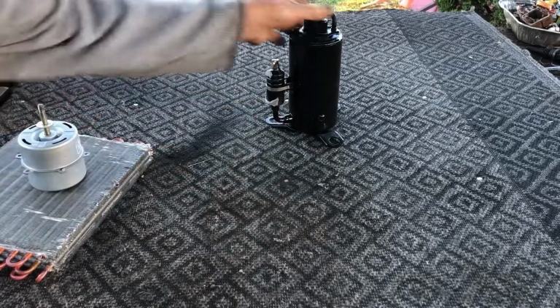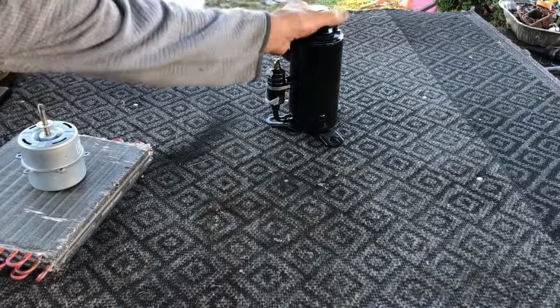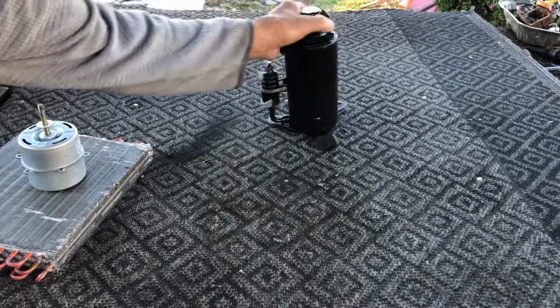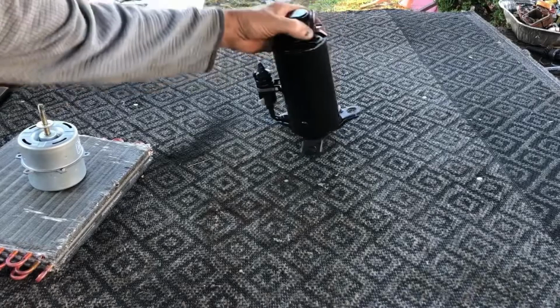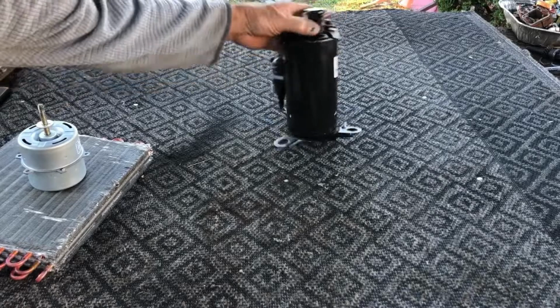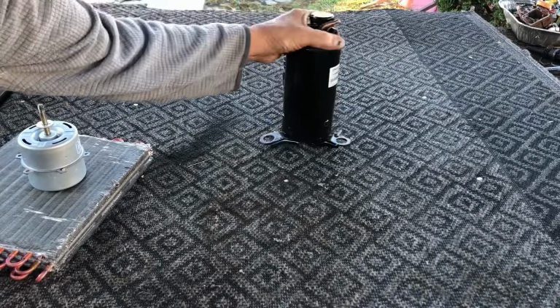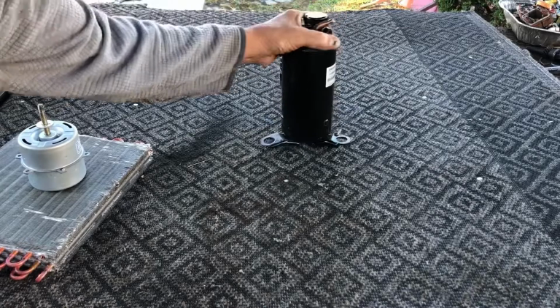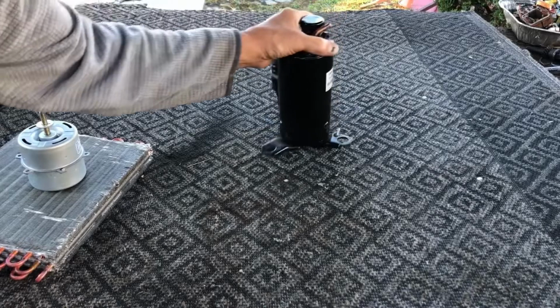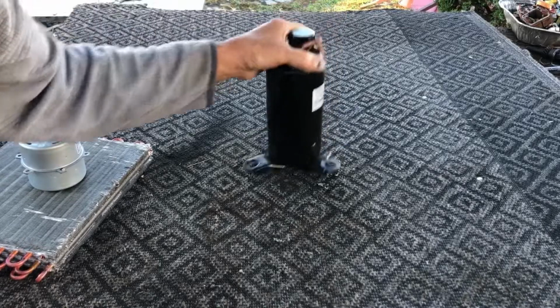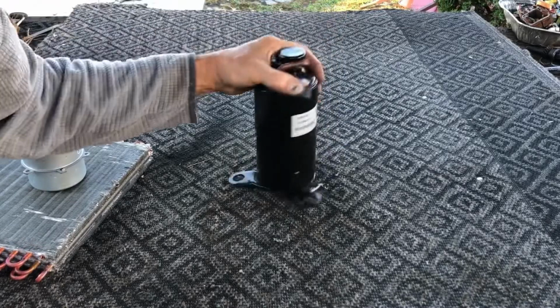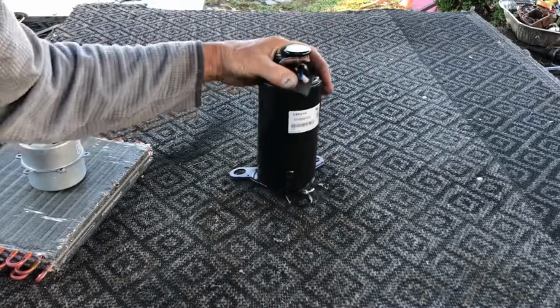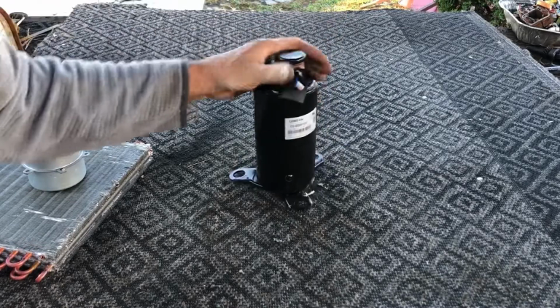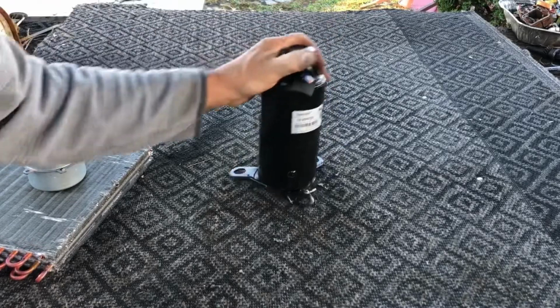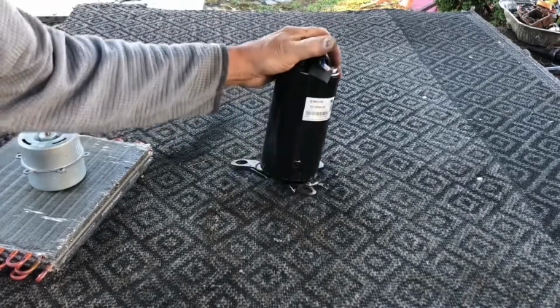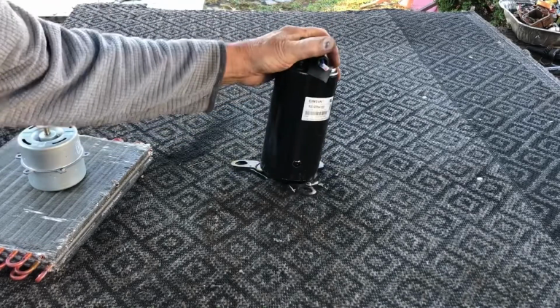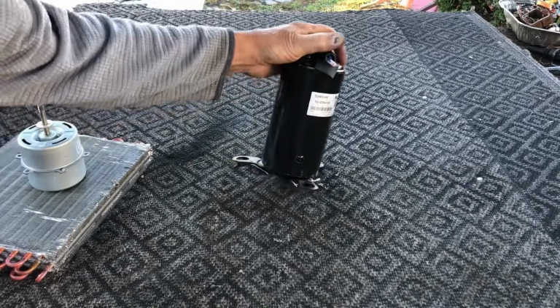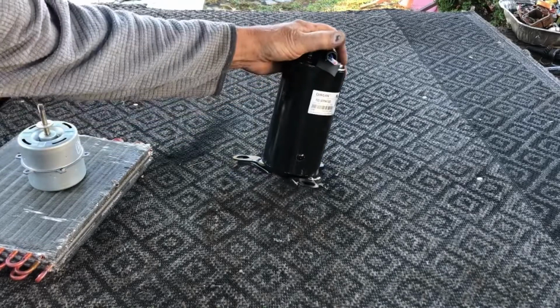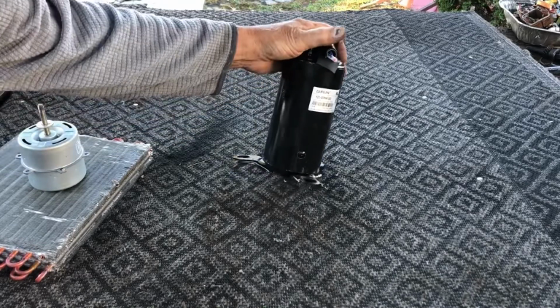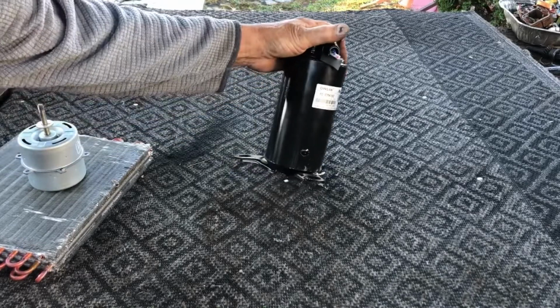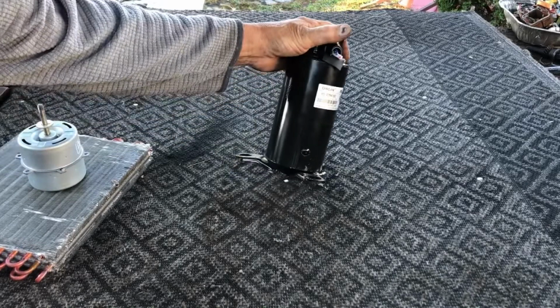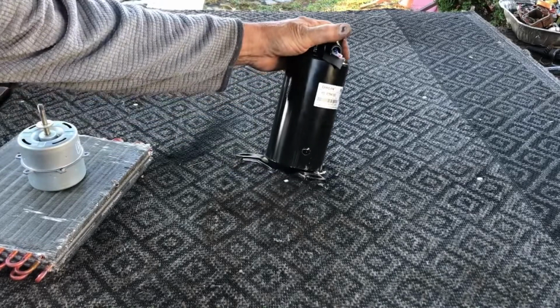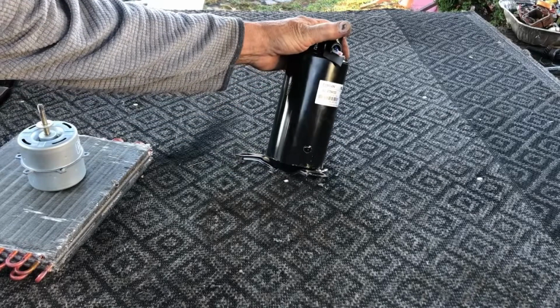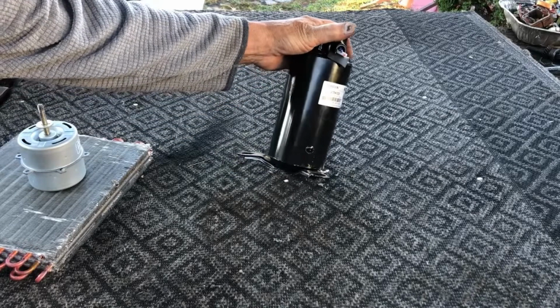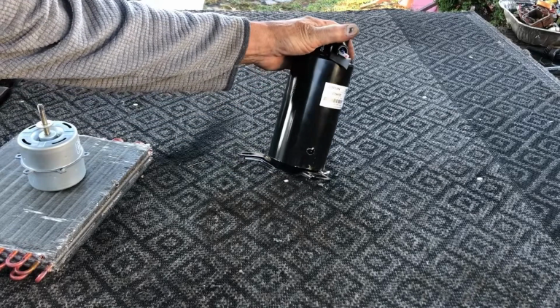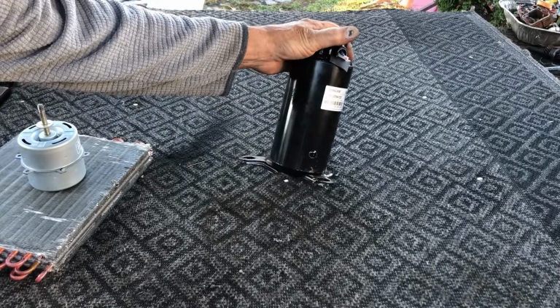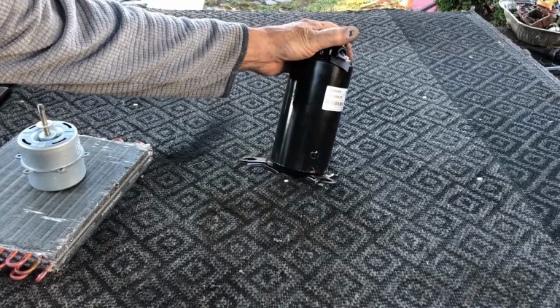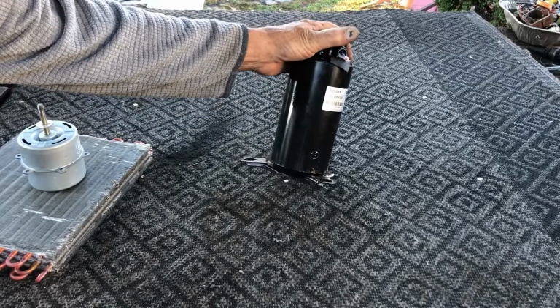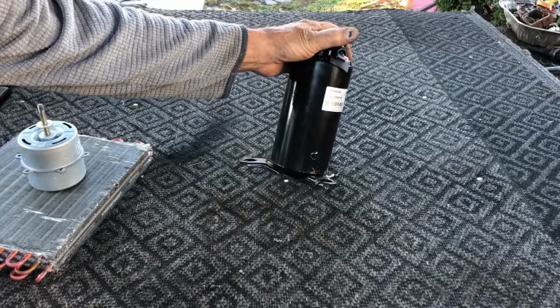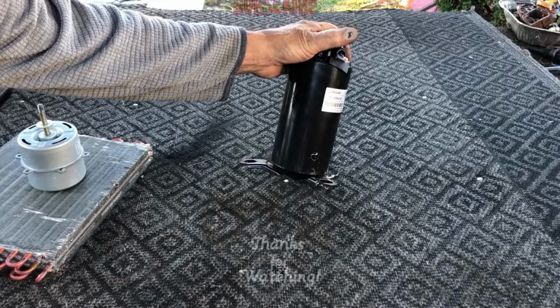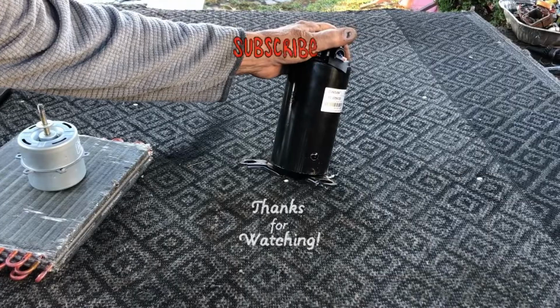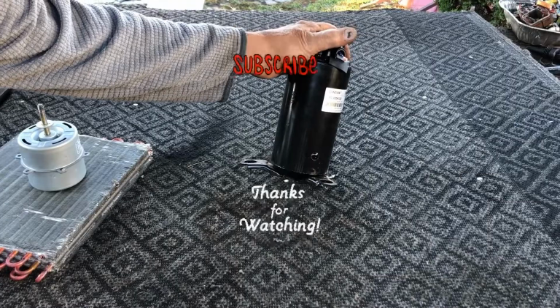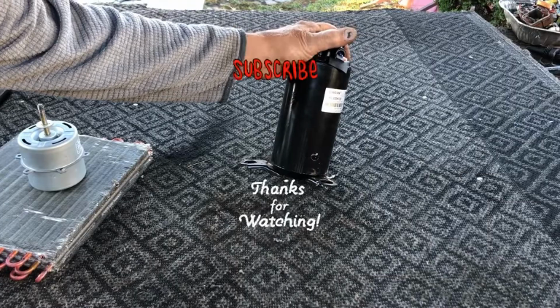Last but not least, we have the sealed unit. It's got a copper motor in it. It has to be cut apart to recover the copper from the motor.